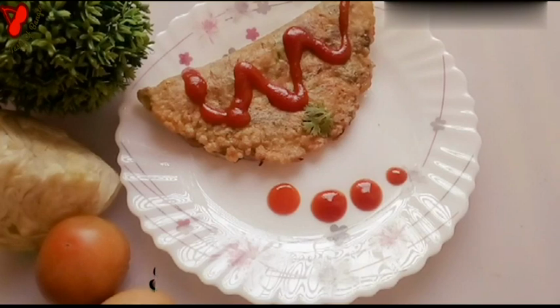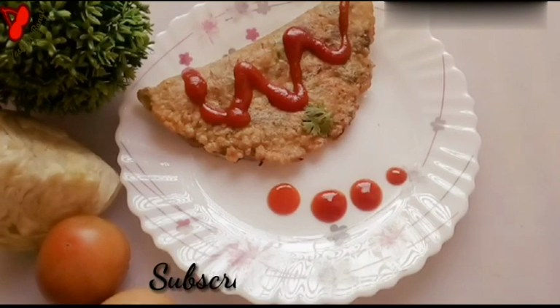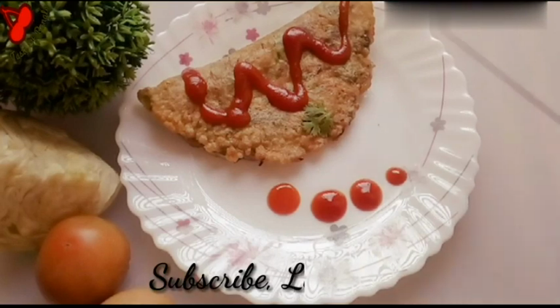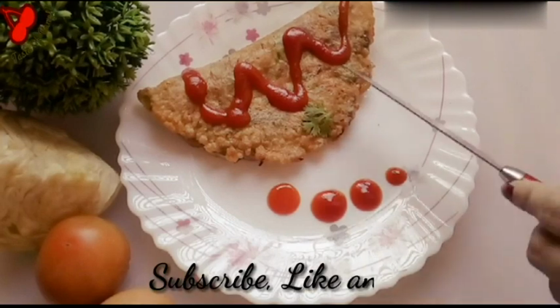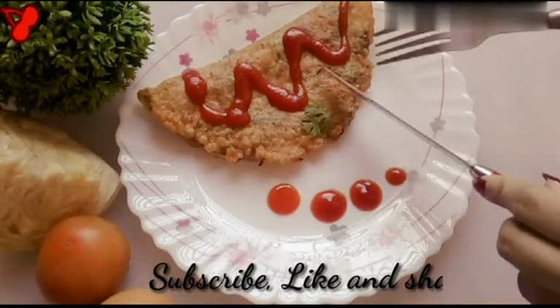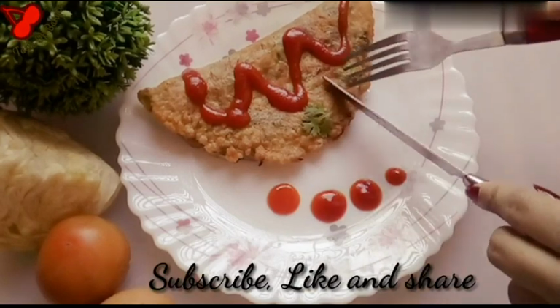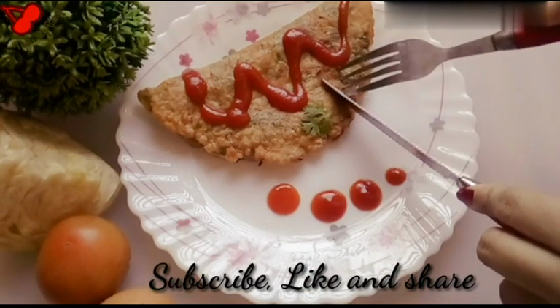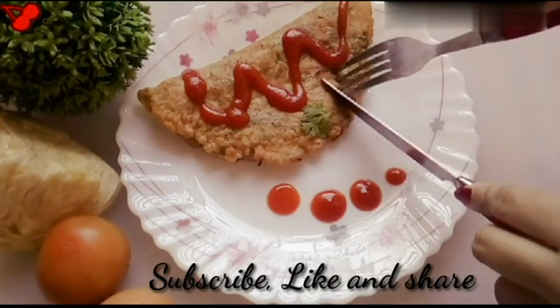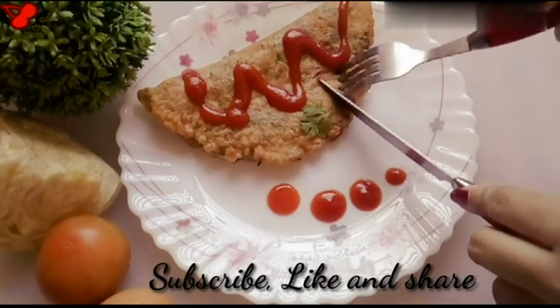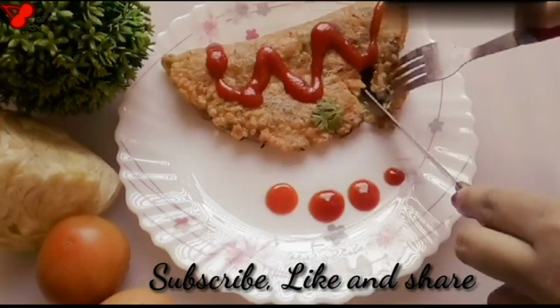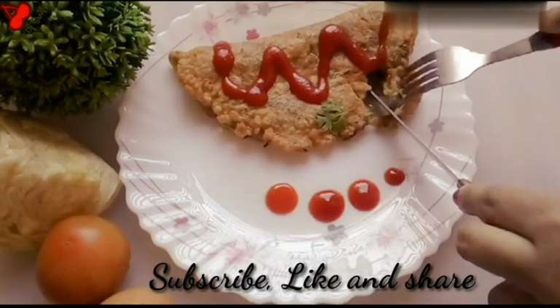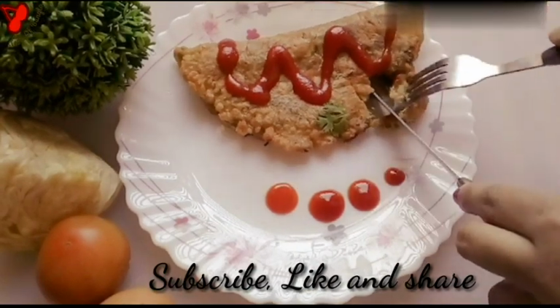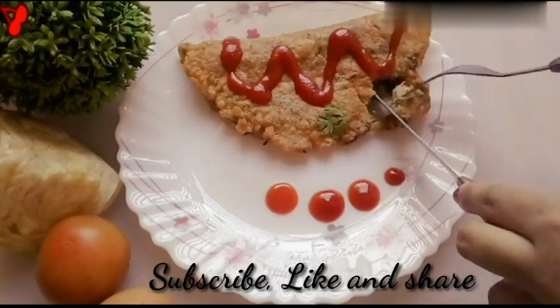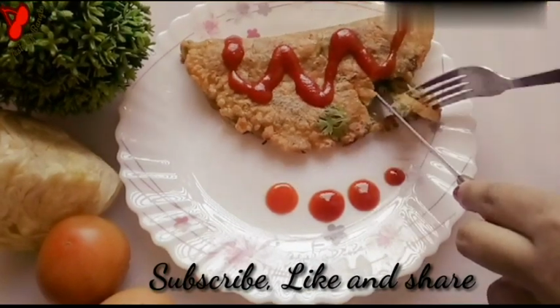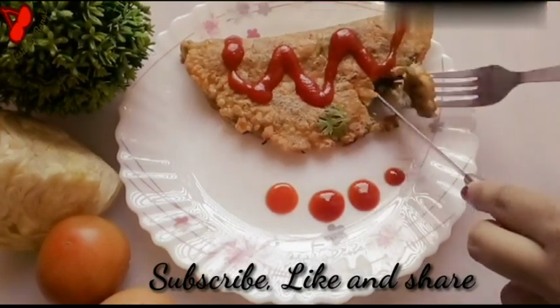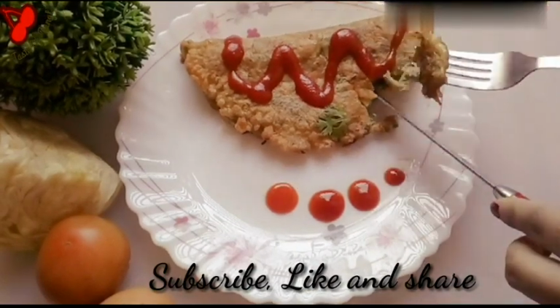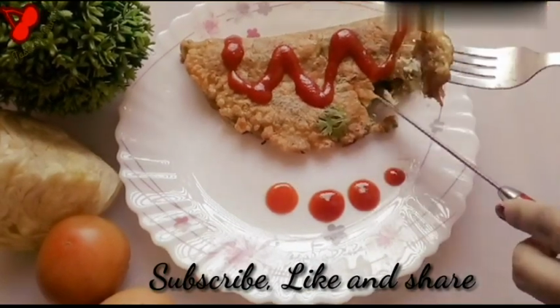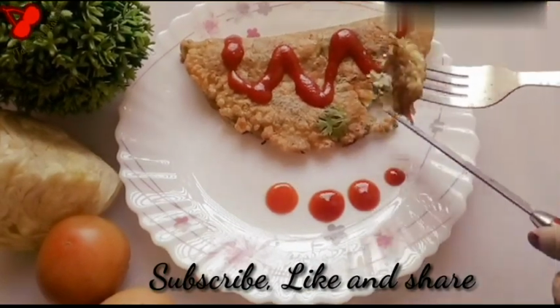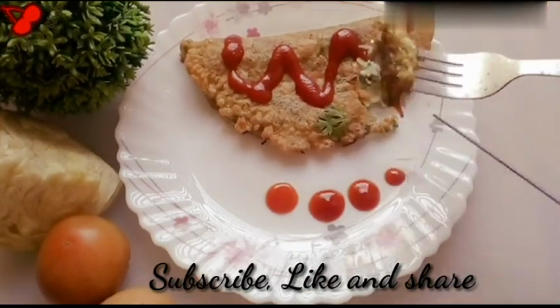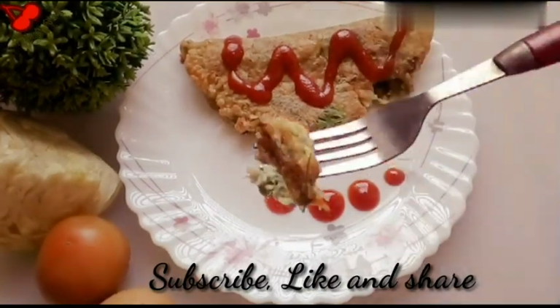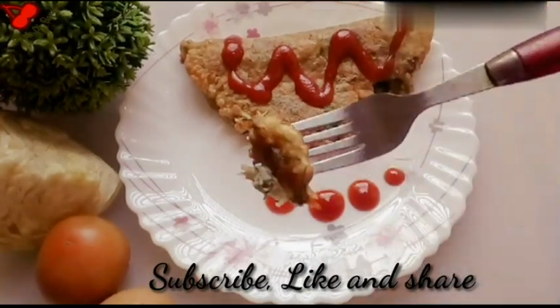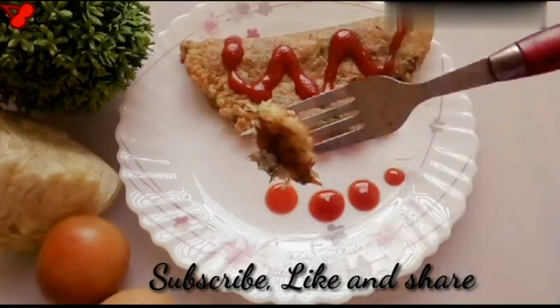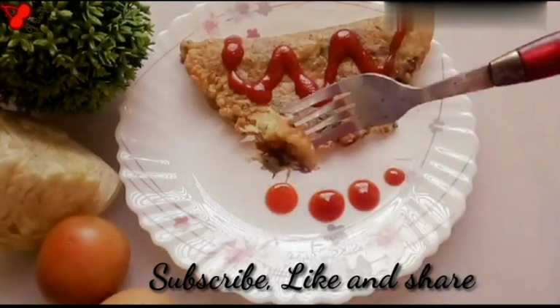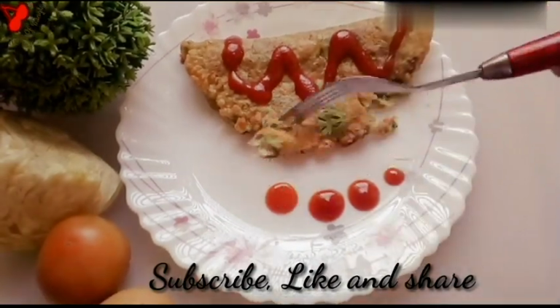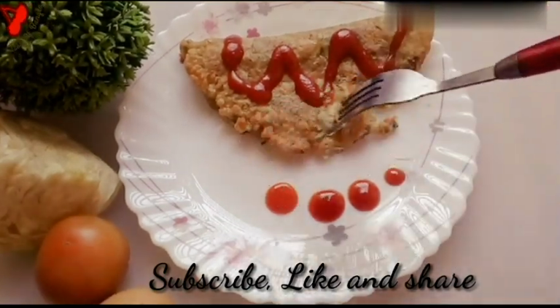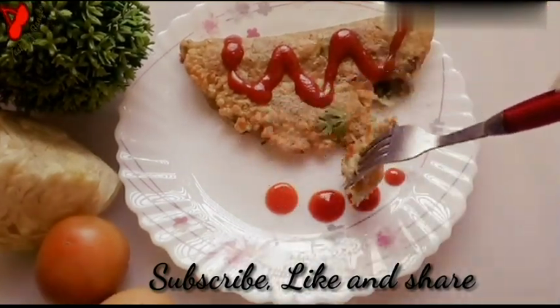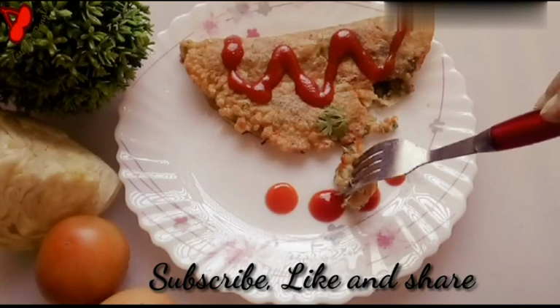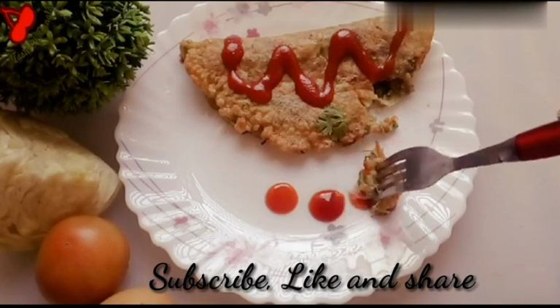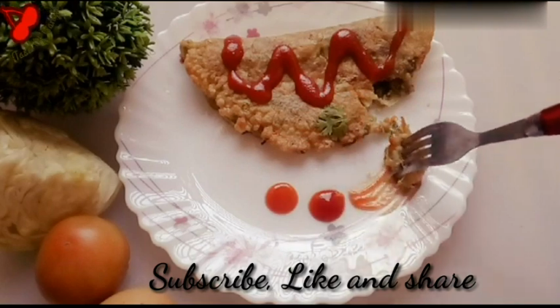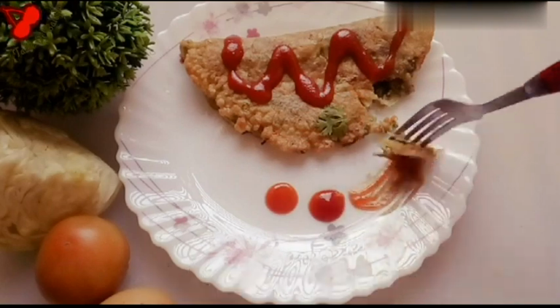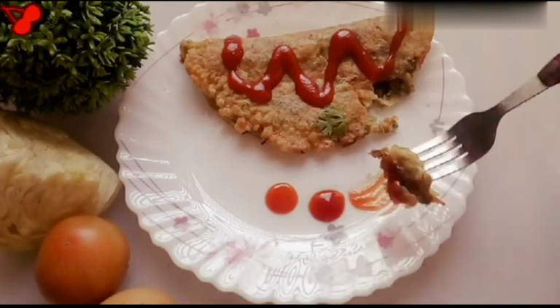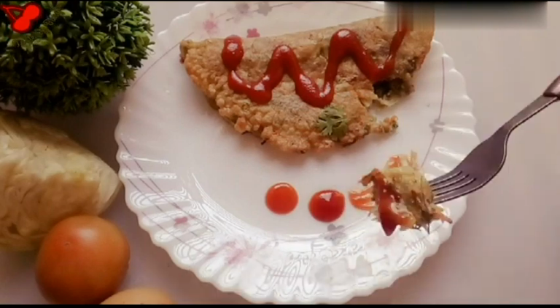Please subscribe. If you liked the recipe, please like and share. Thank you very much. God bless you.